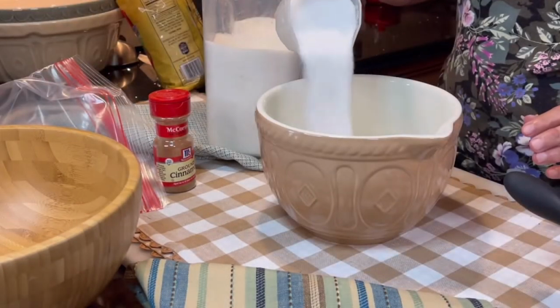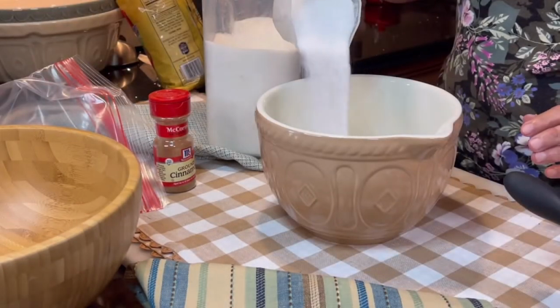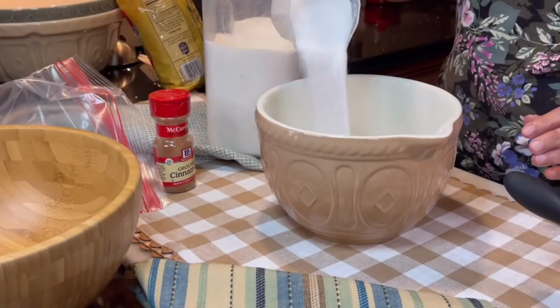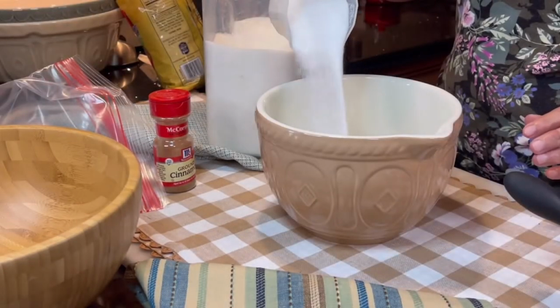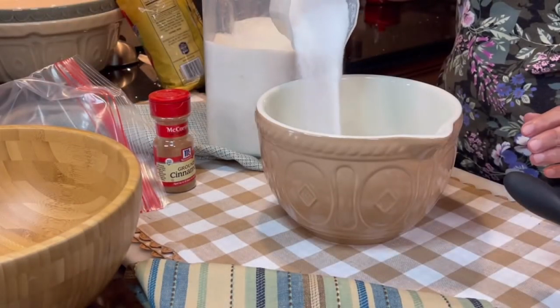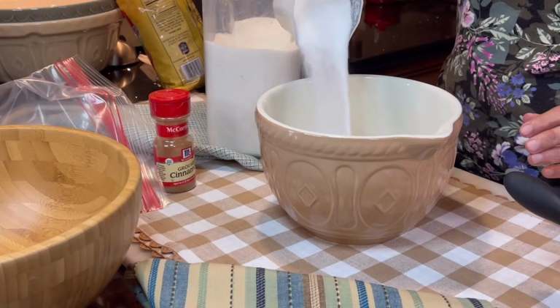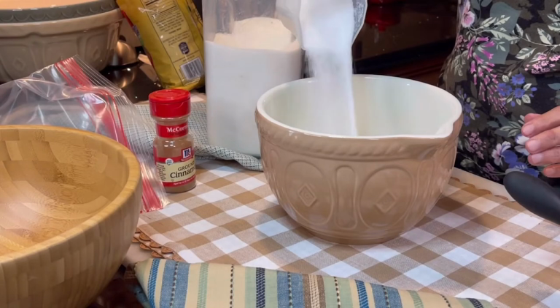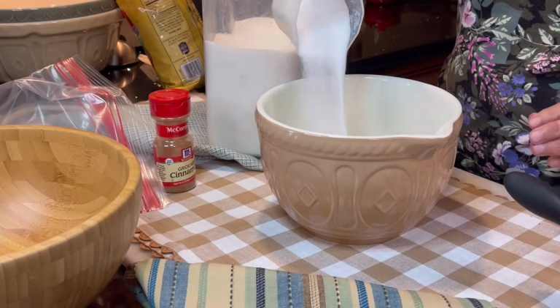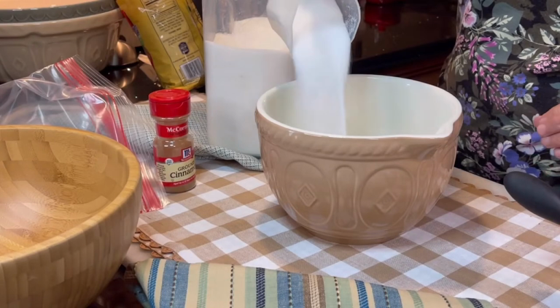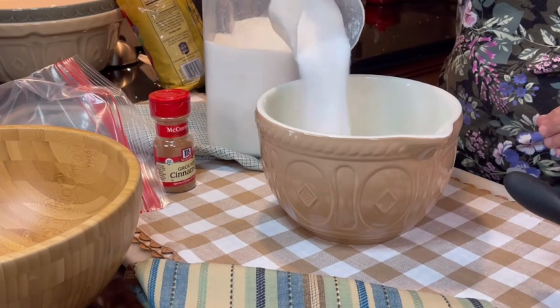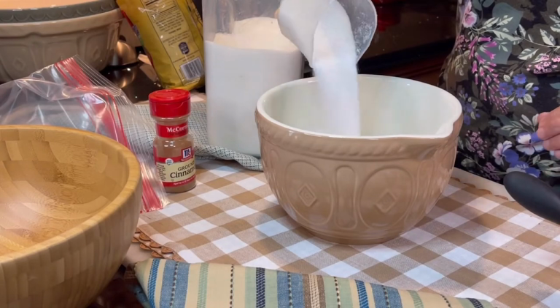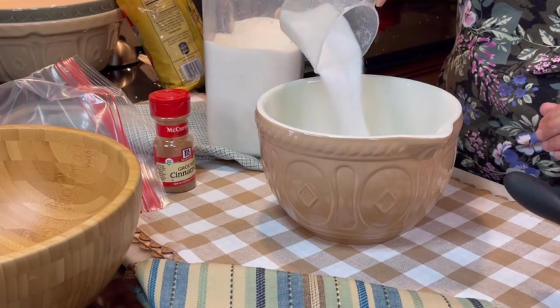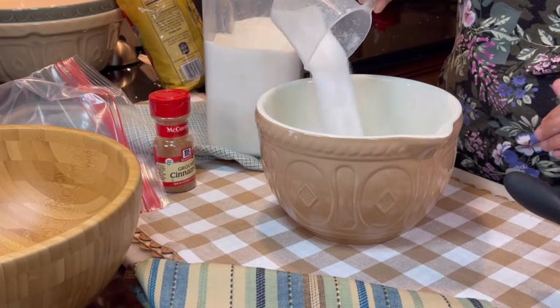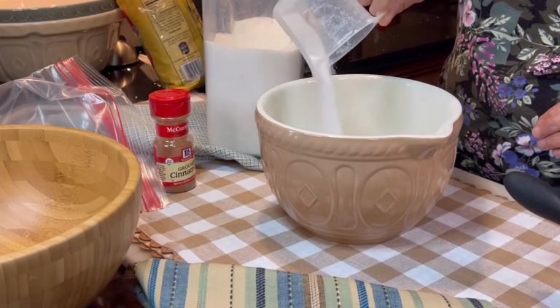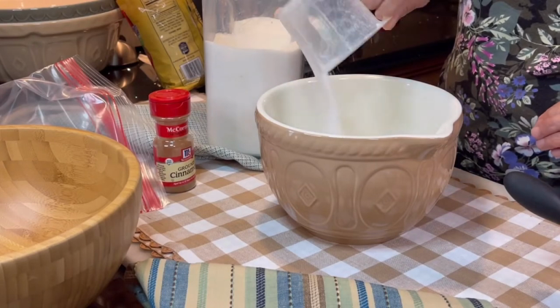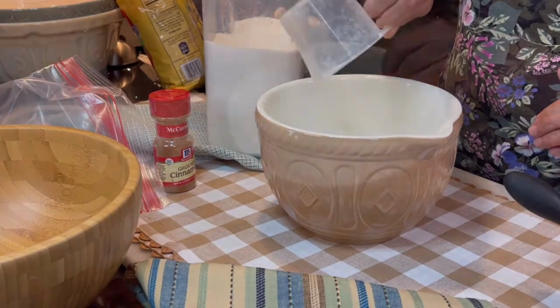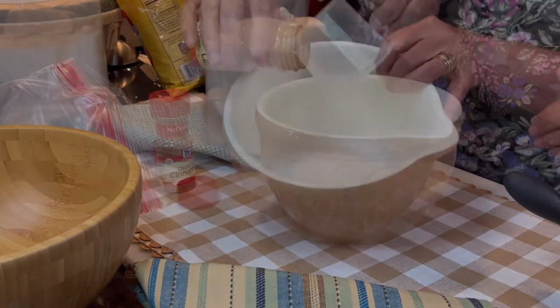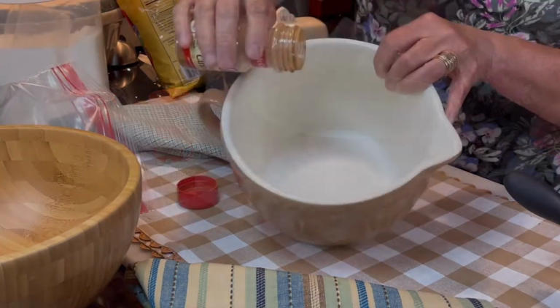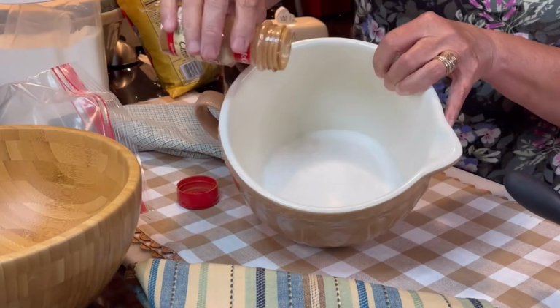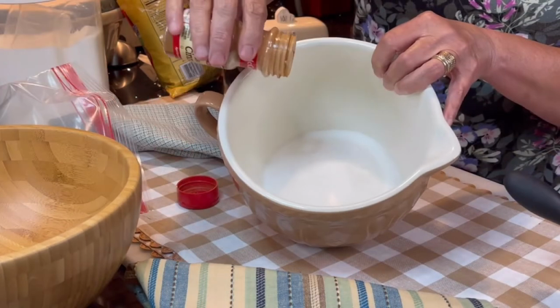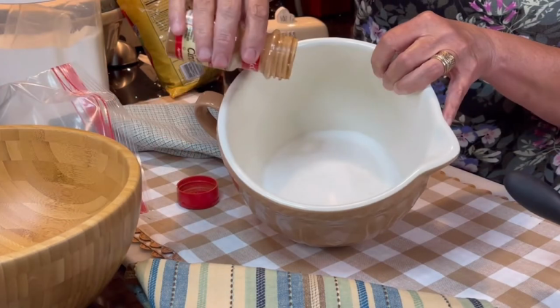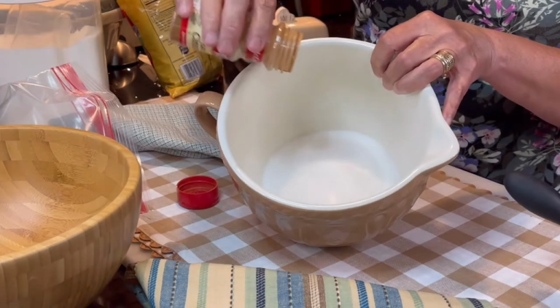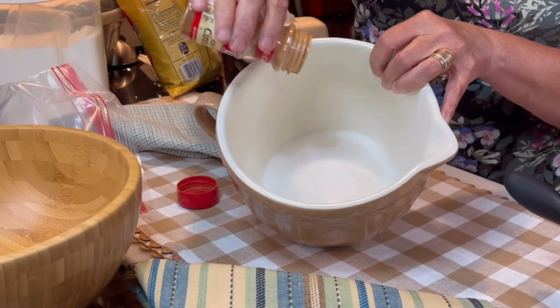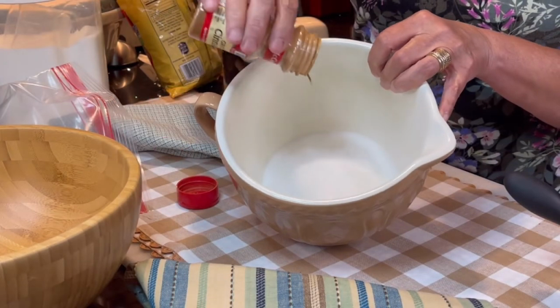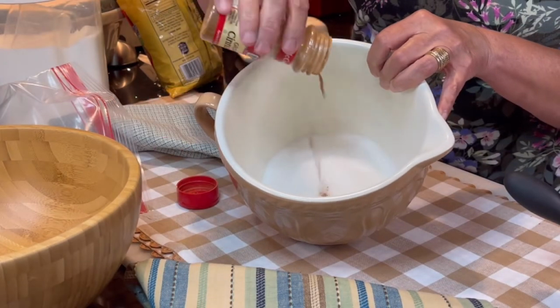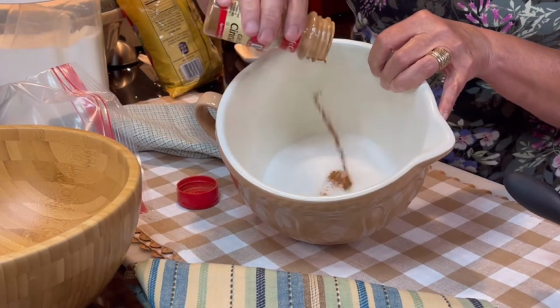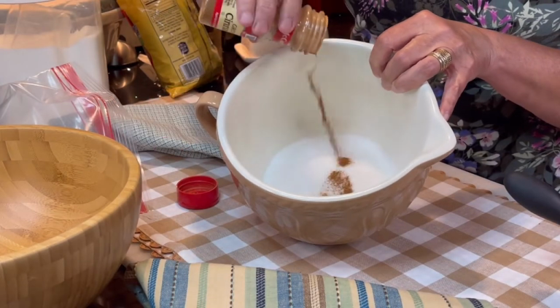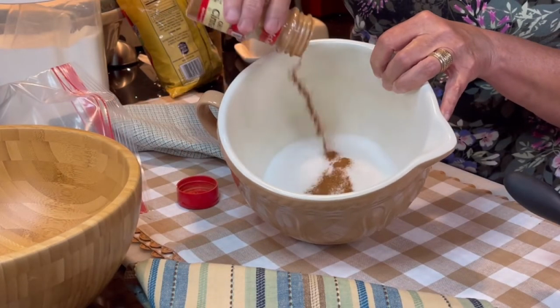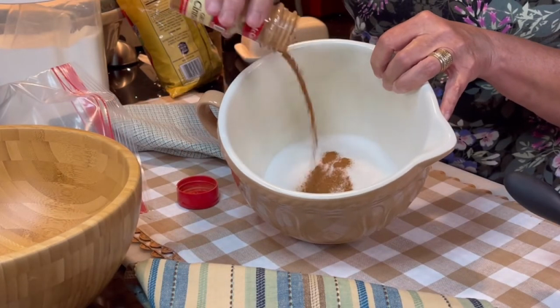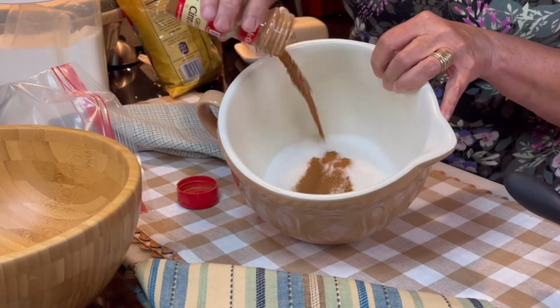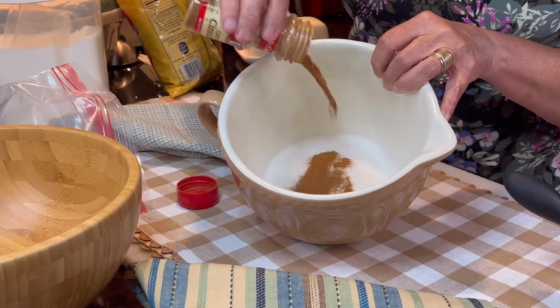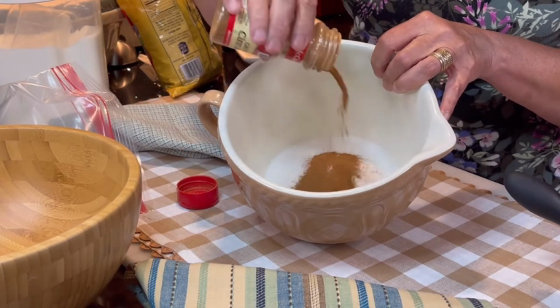In a separate bowl, whisk together sugar and cinnamon.